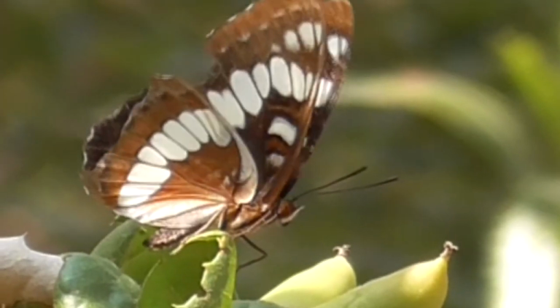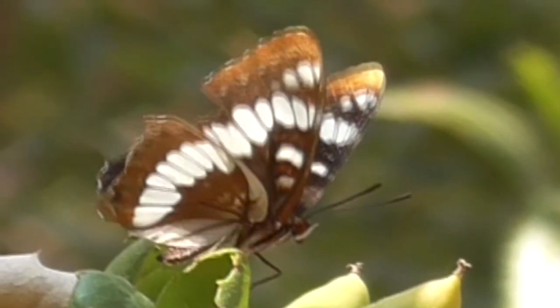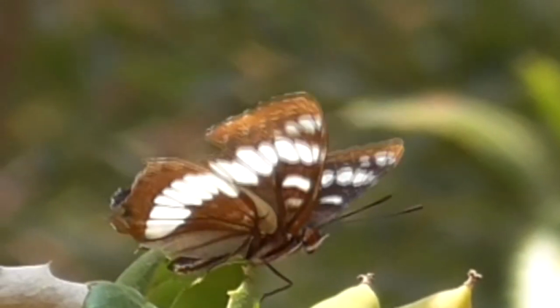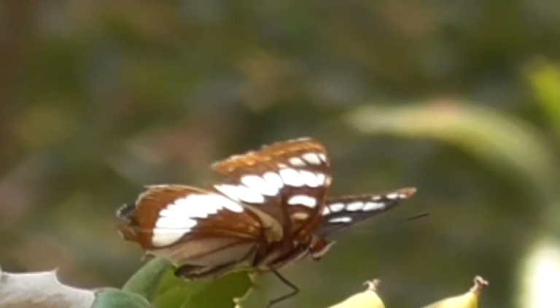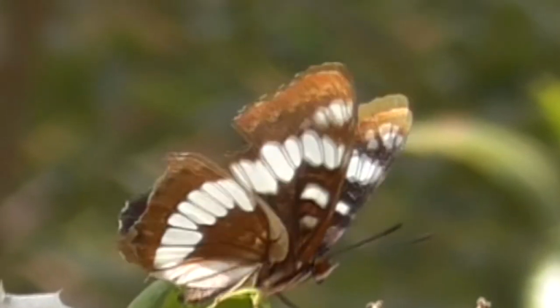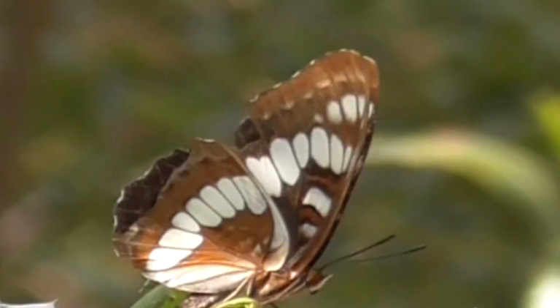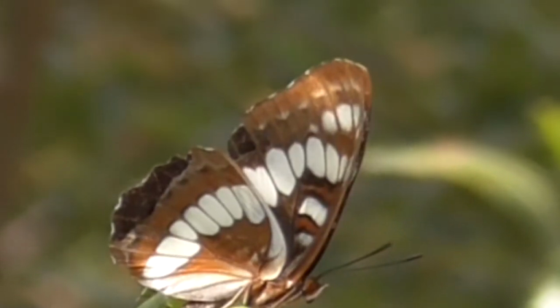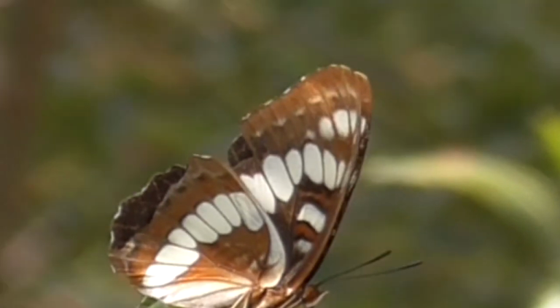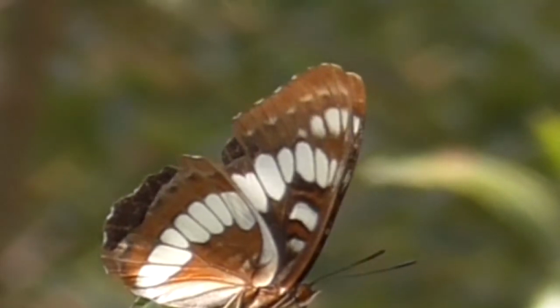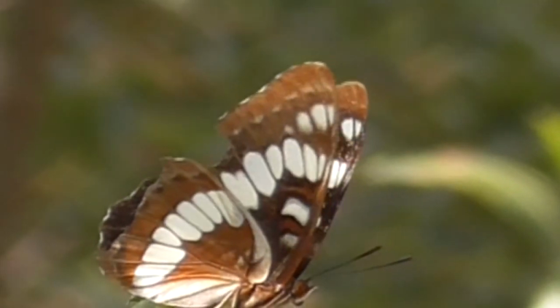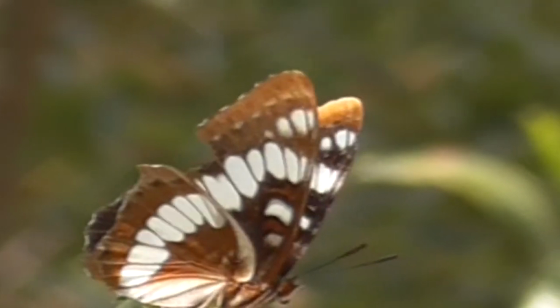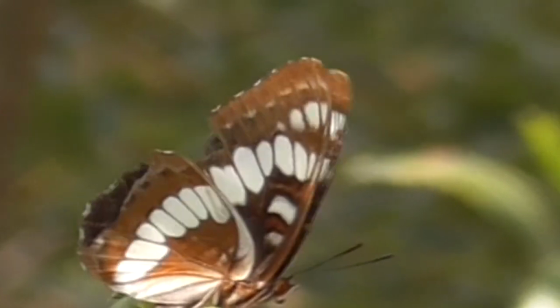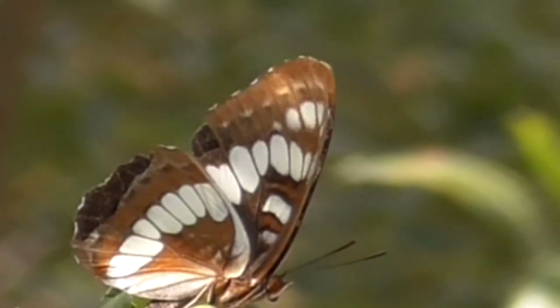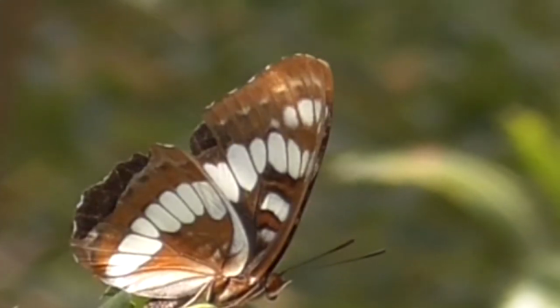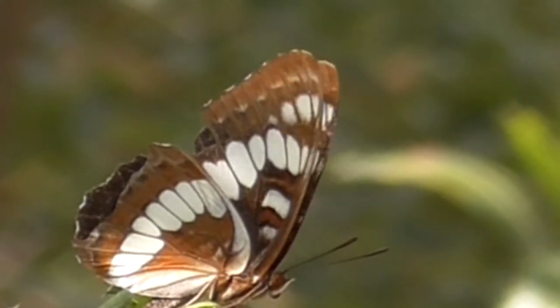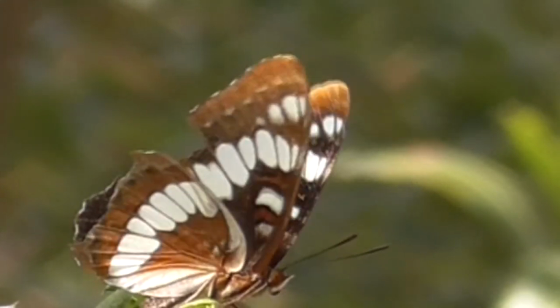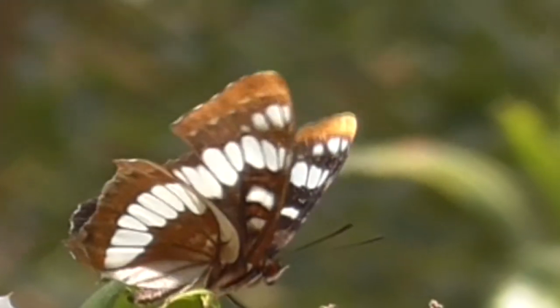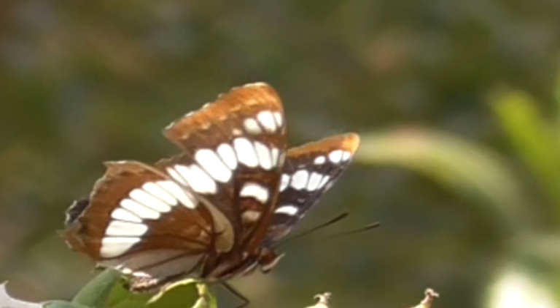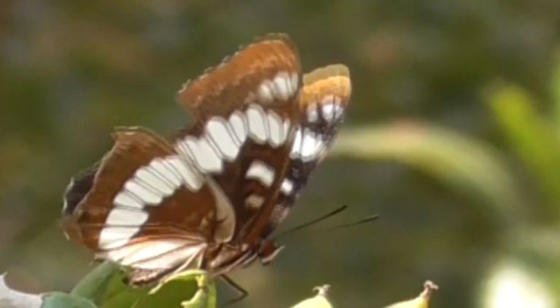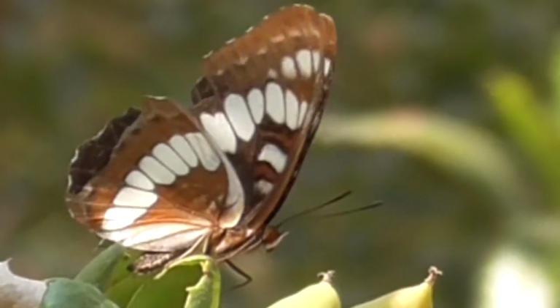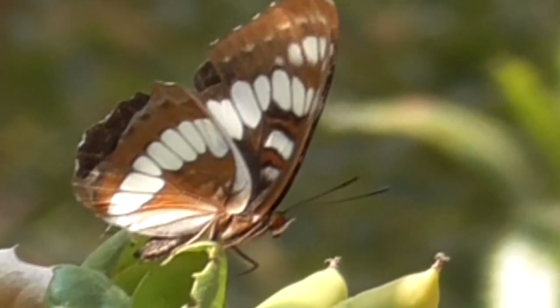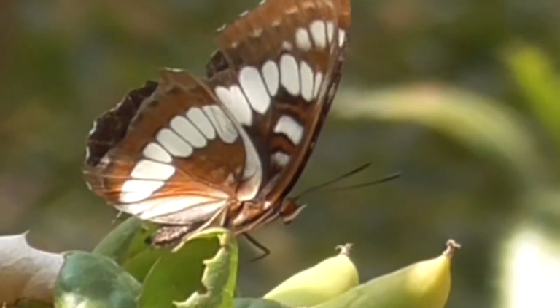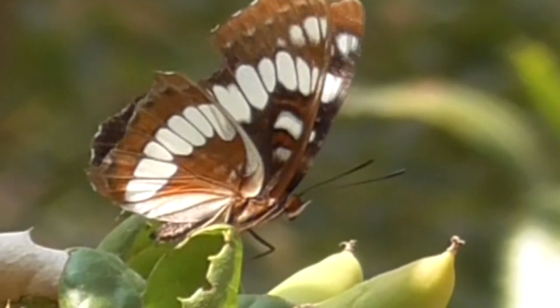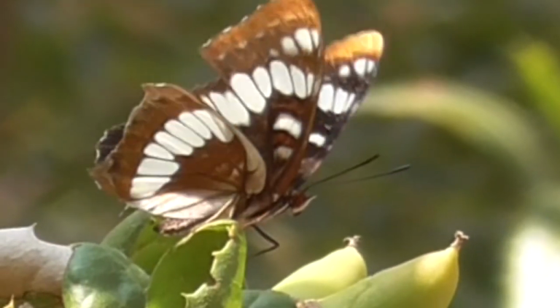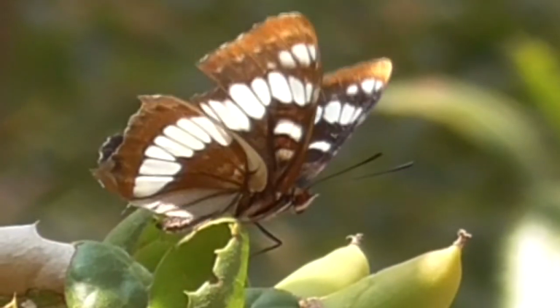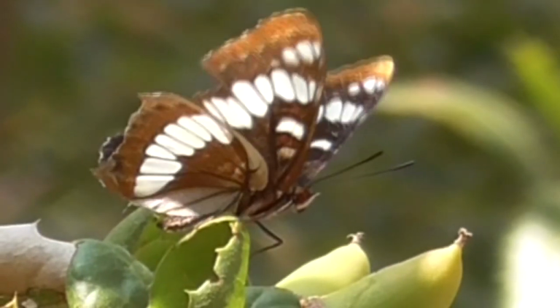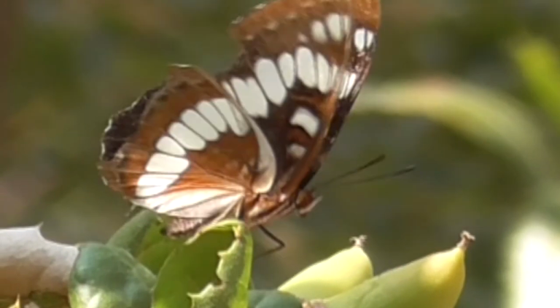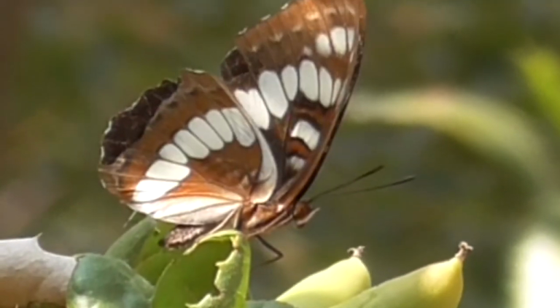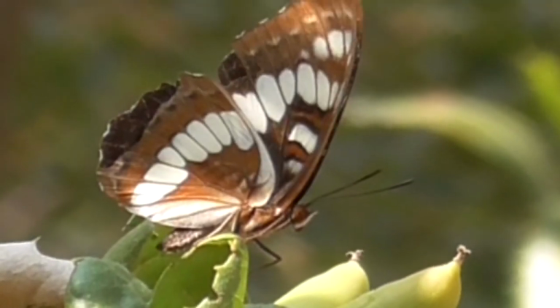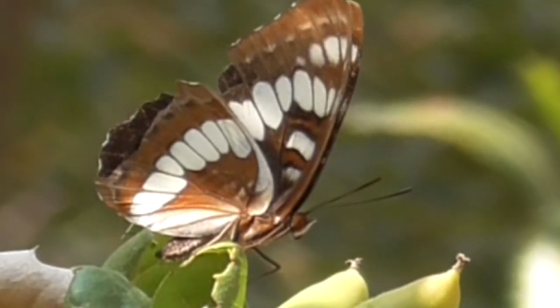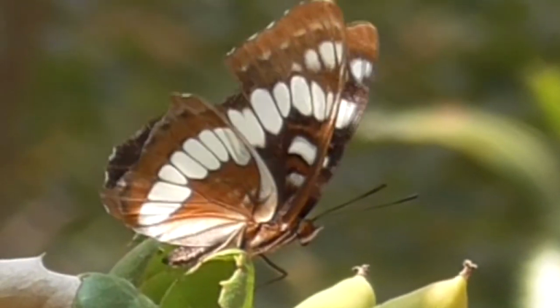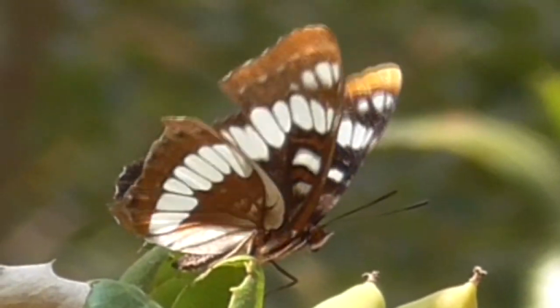Our friend here looks a little beat up on the top of her wings. It may have been attacked by a bird or something.